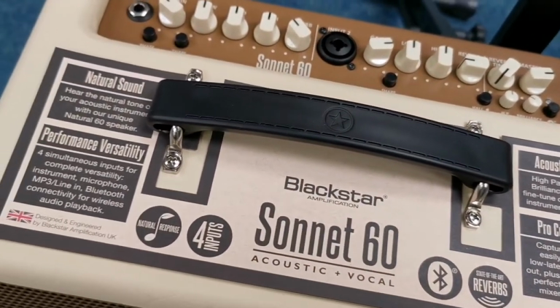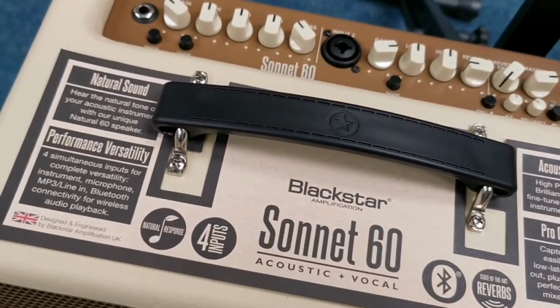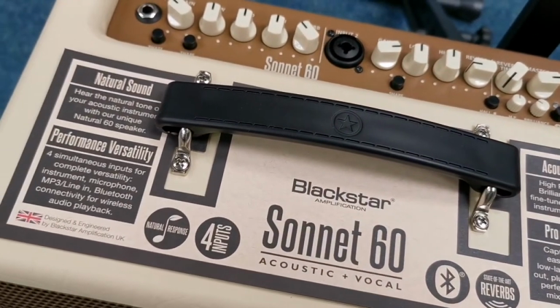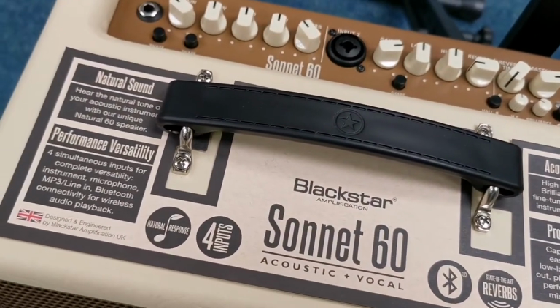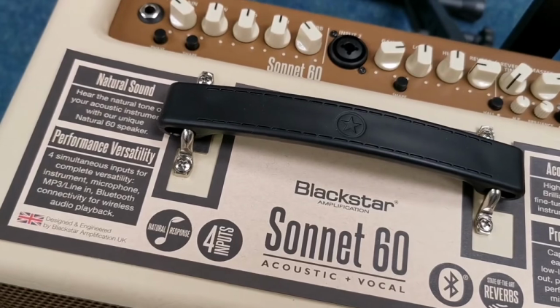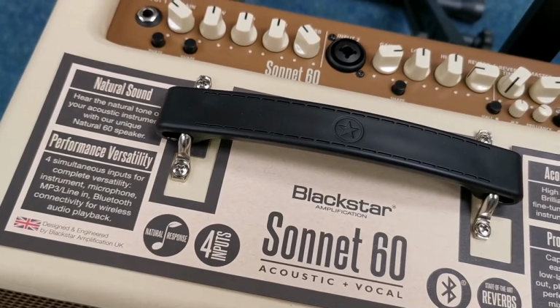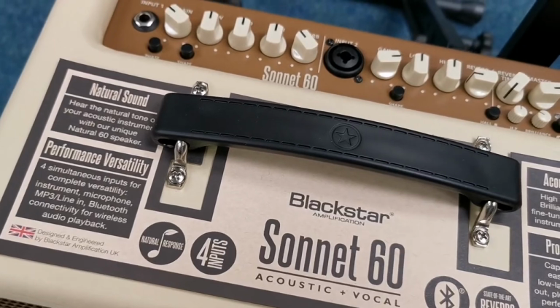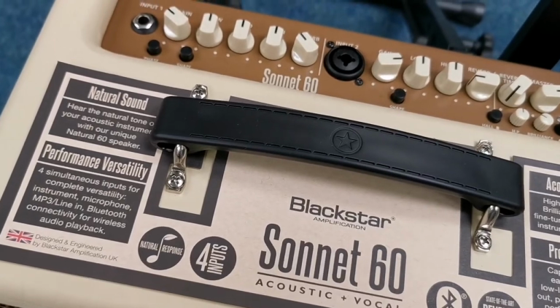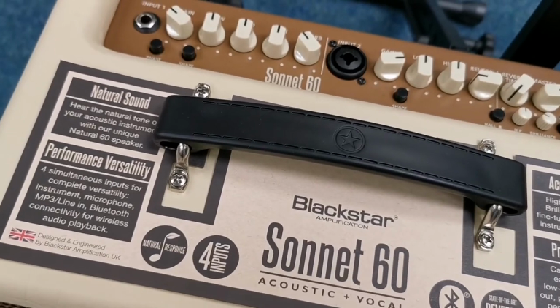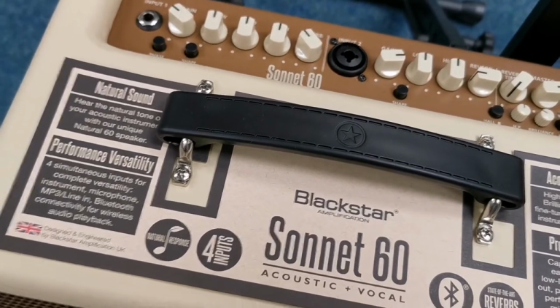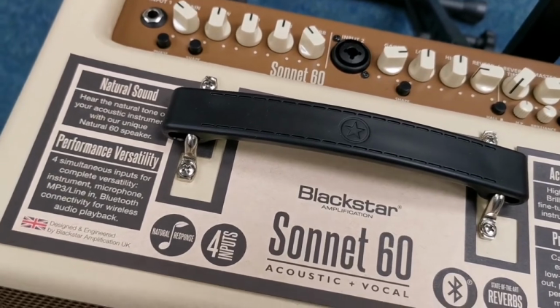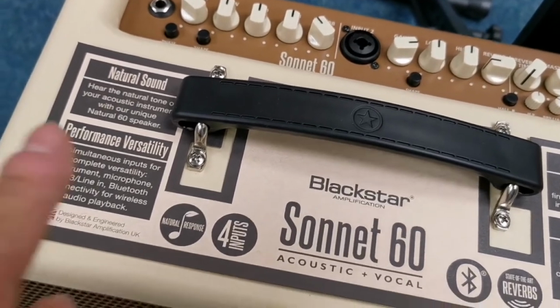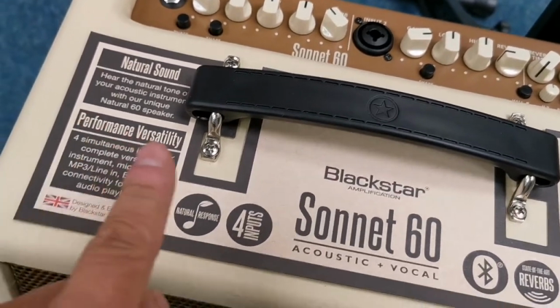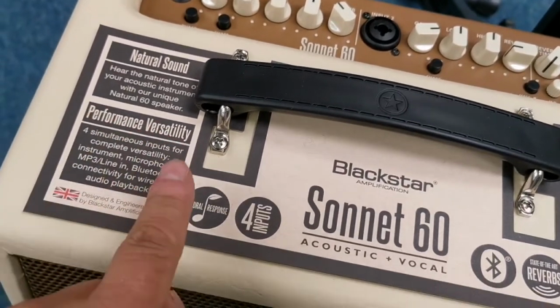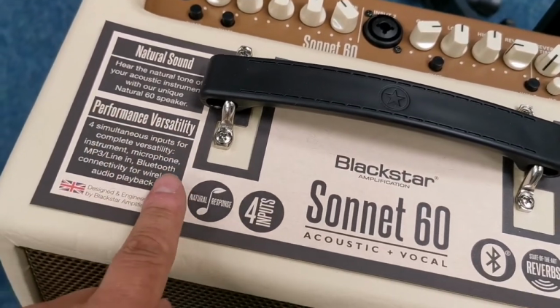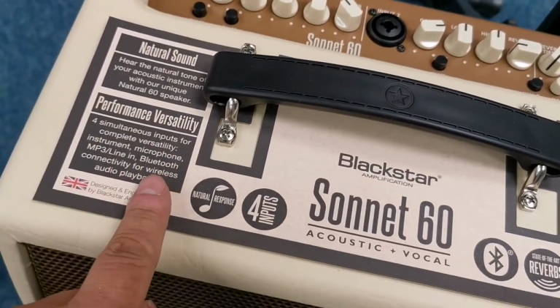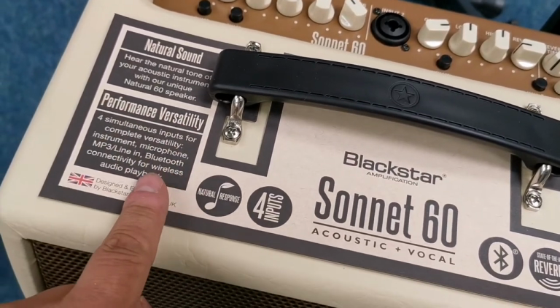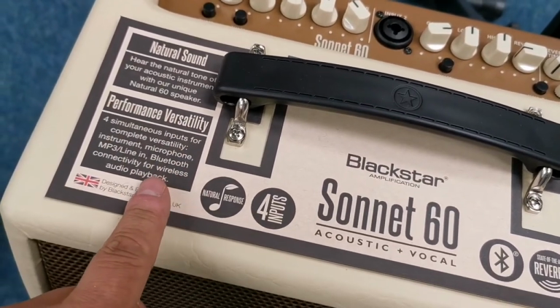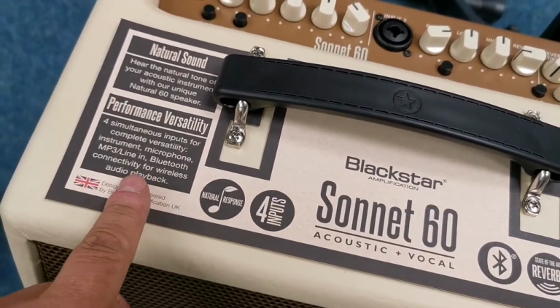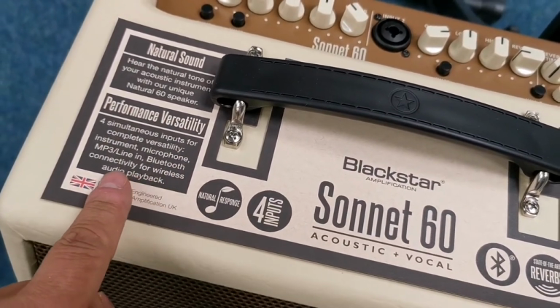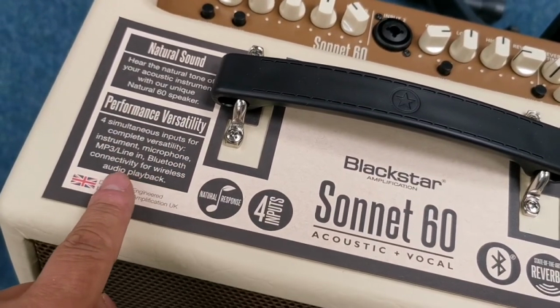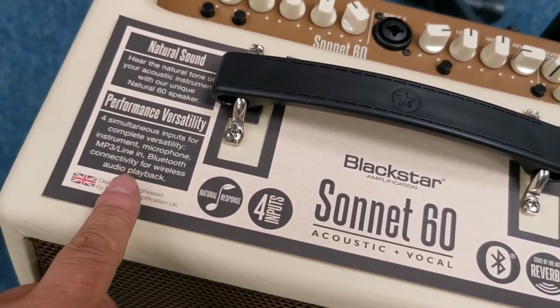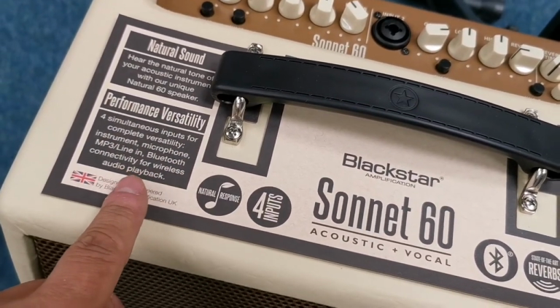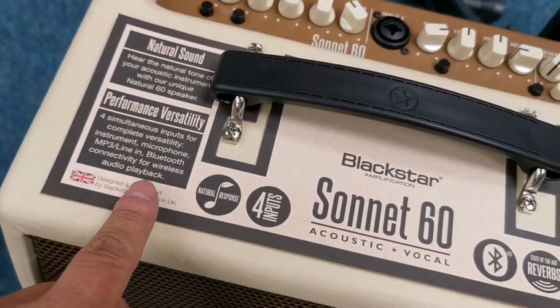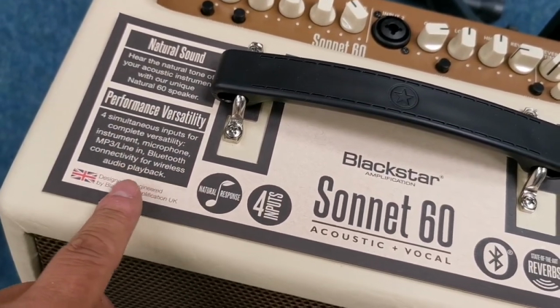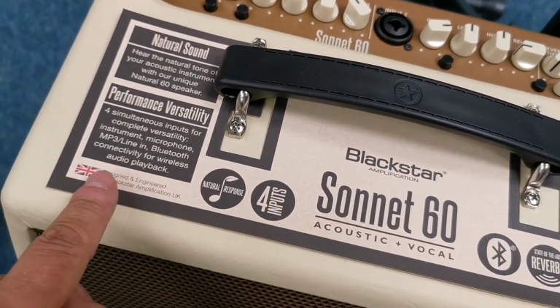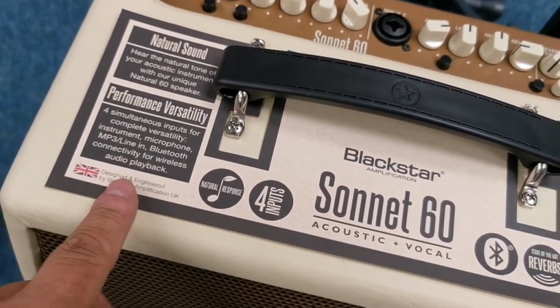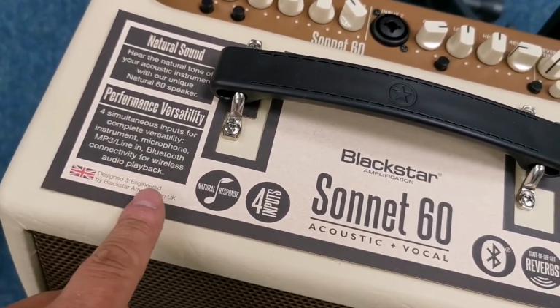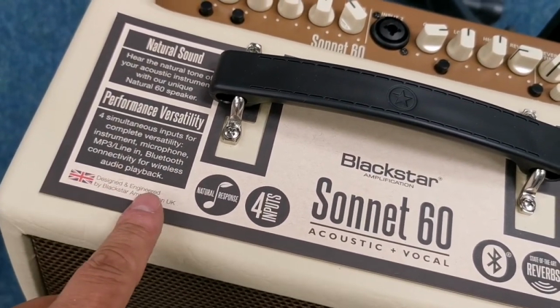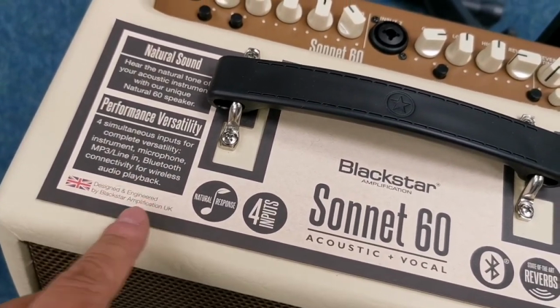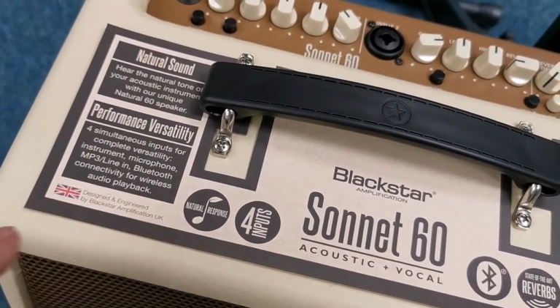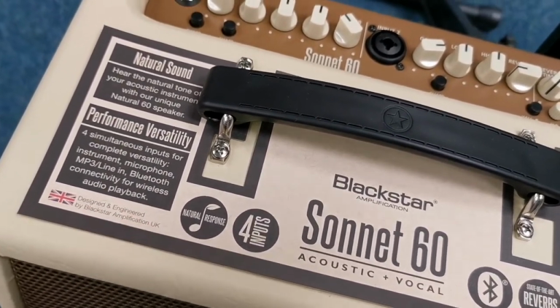It's also got Bluetooth on it as well, which is quite handy. Amps are now starting to come through with Bluetooth — it says there: Bluetooth connectivity for wireless audio playback.